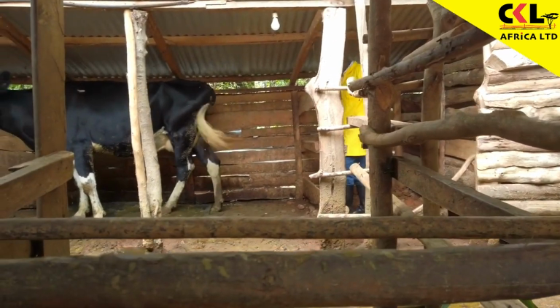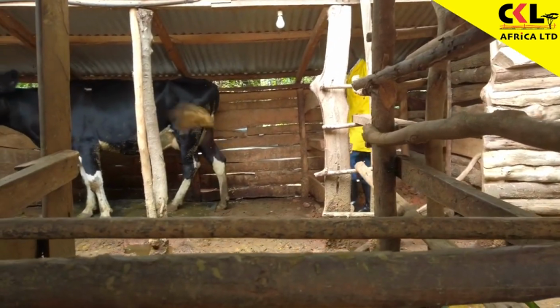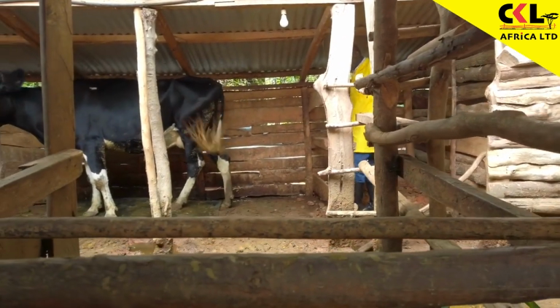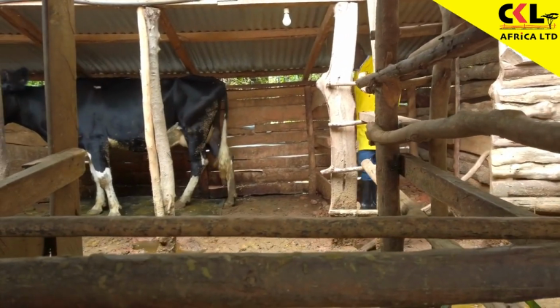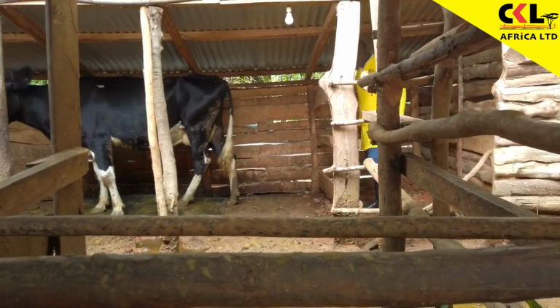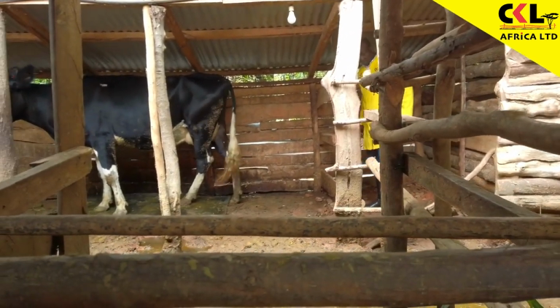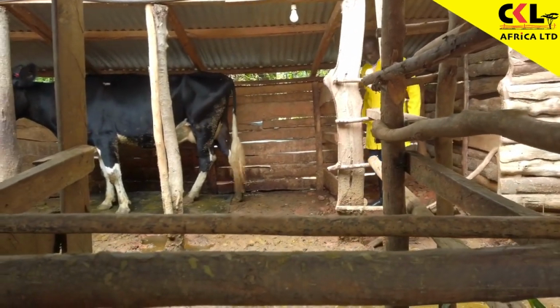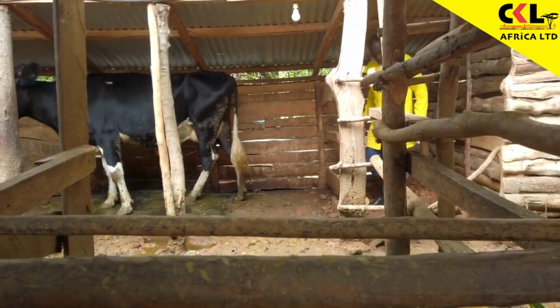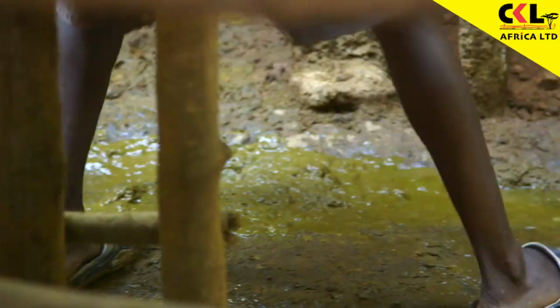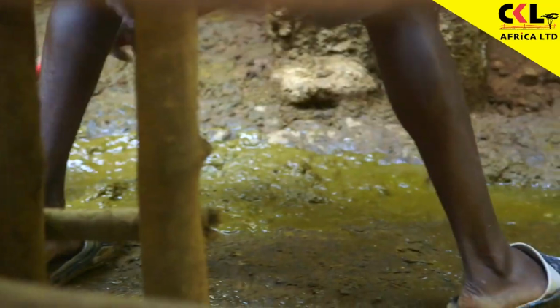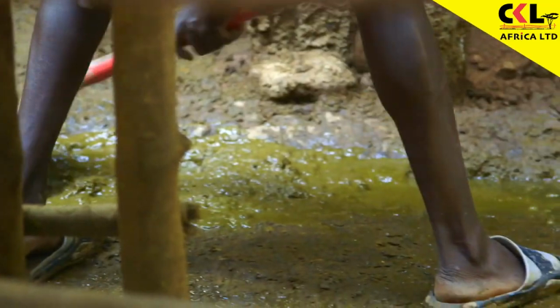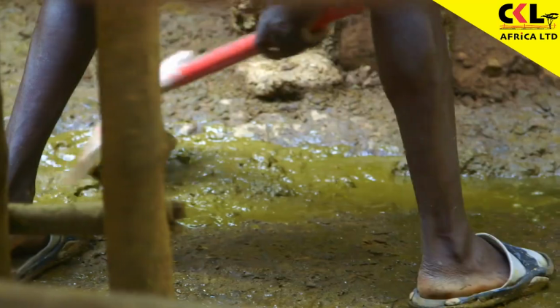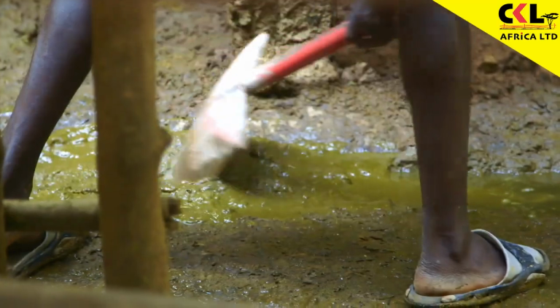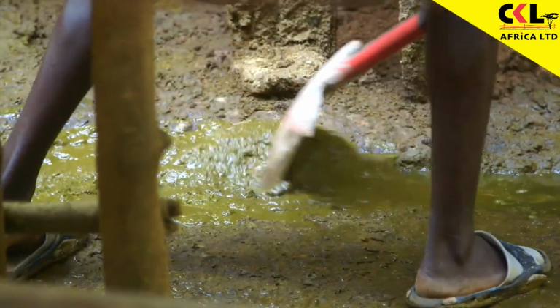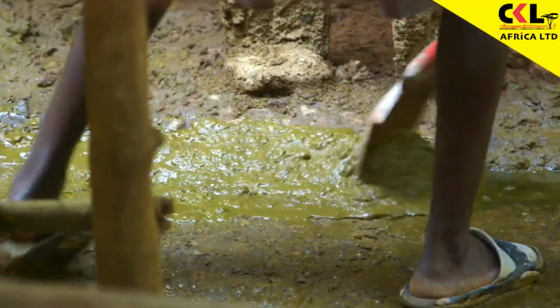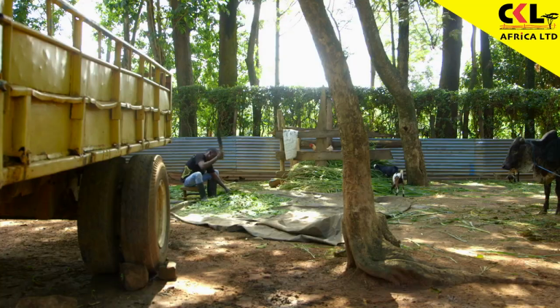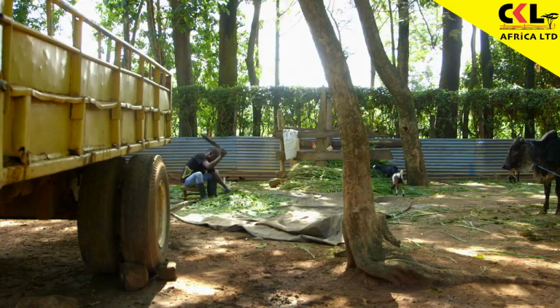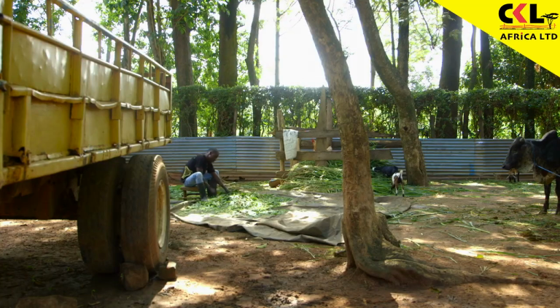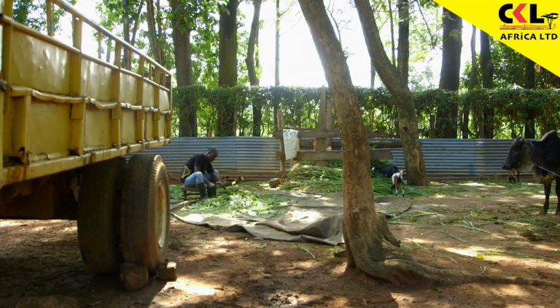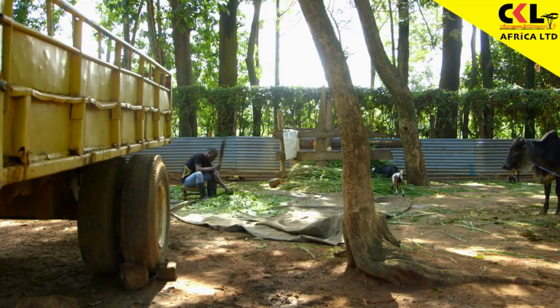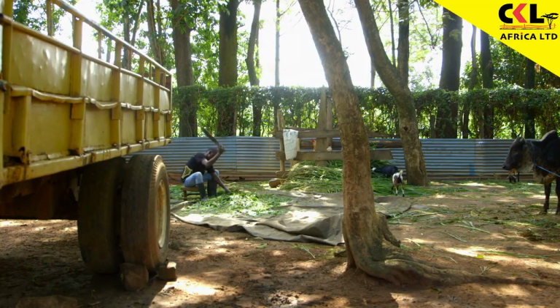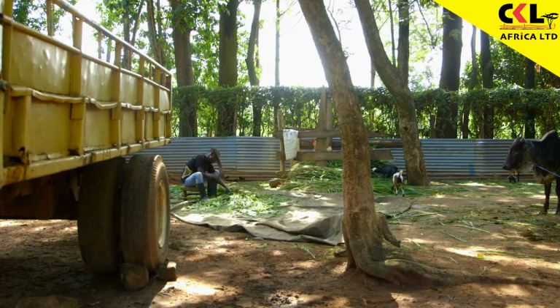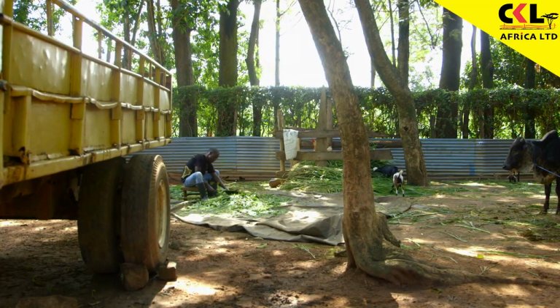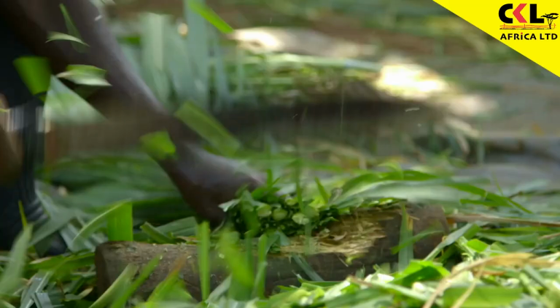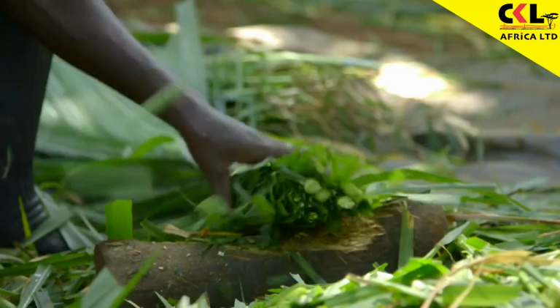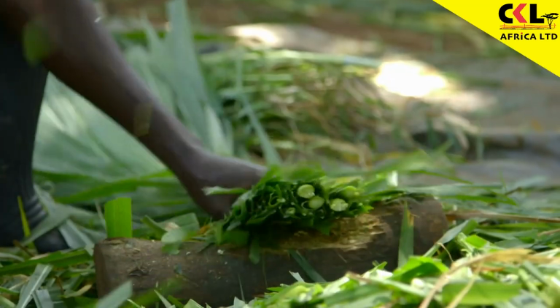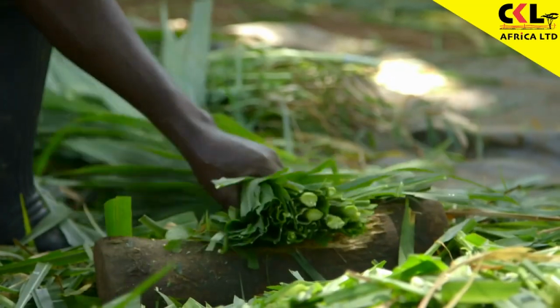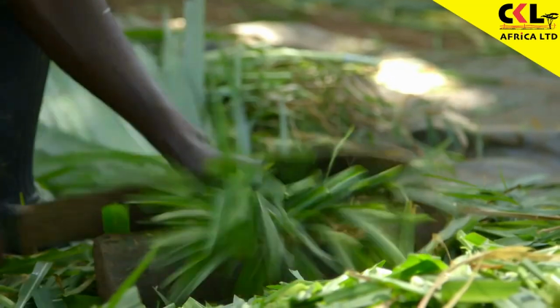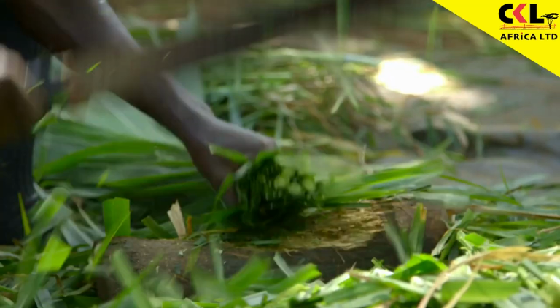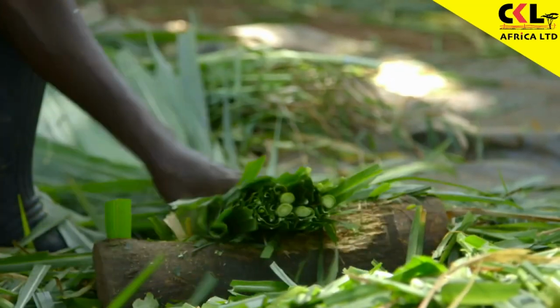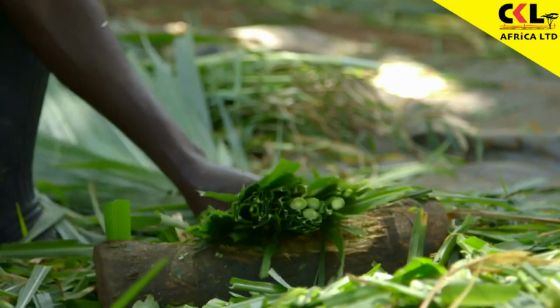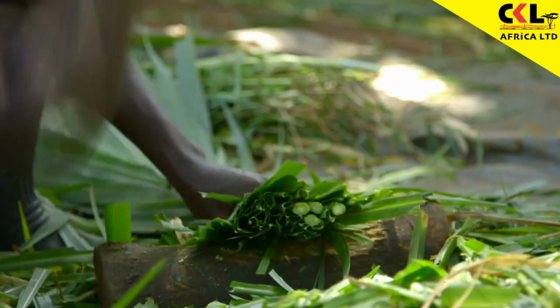So let's get to work on the cow shed. We need to raise the roof, clean the floor, and get chopping up the feeds to make them easier to digest.